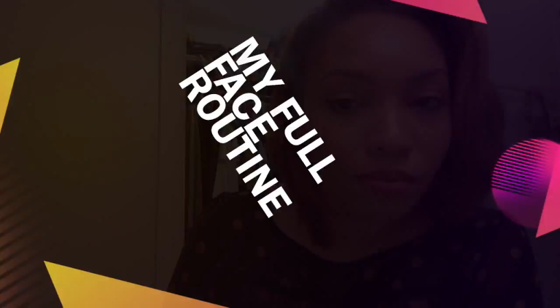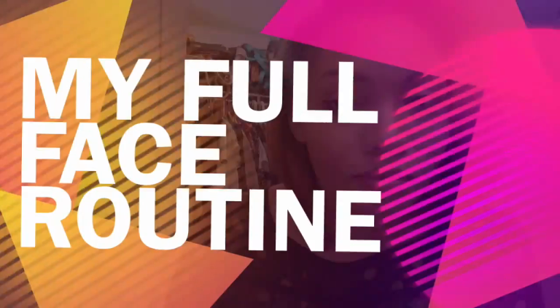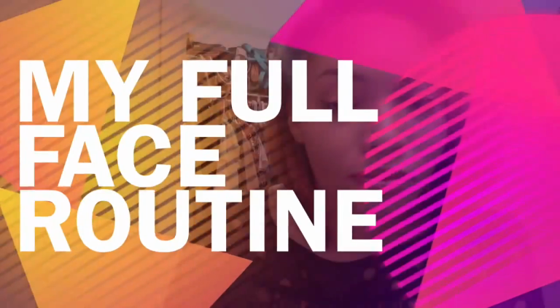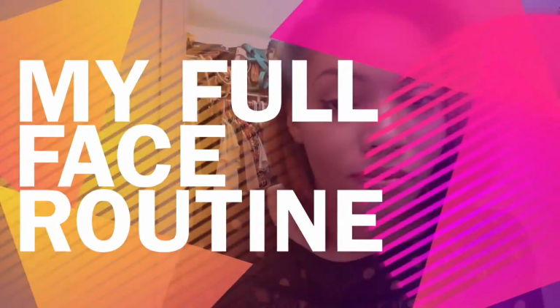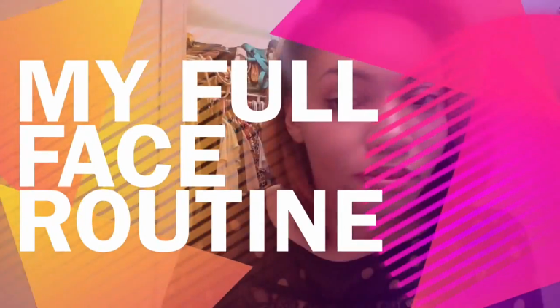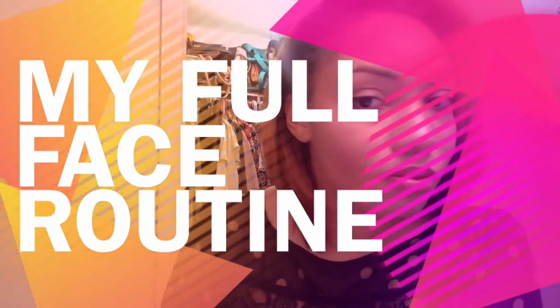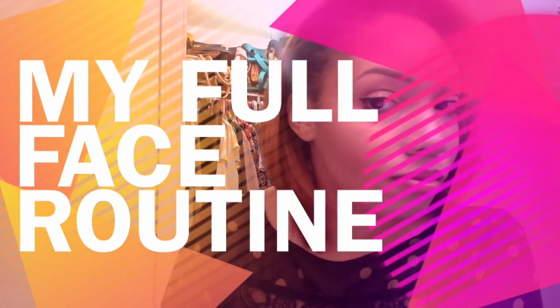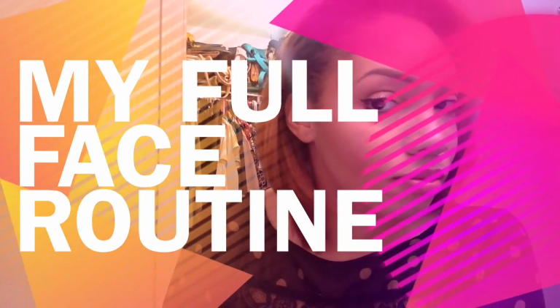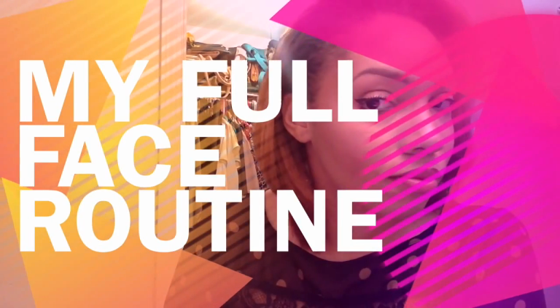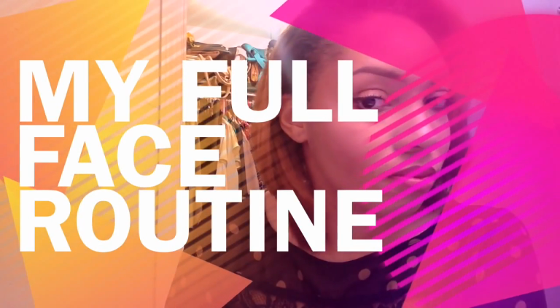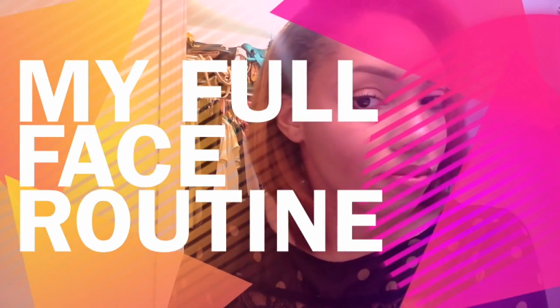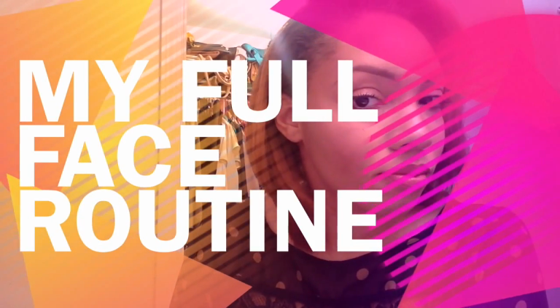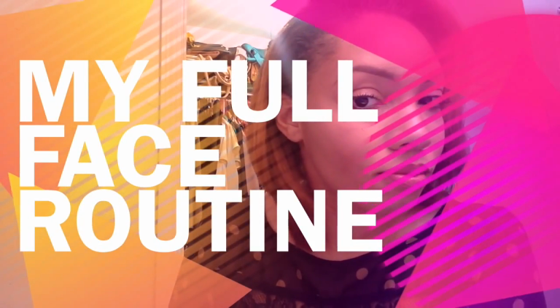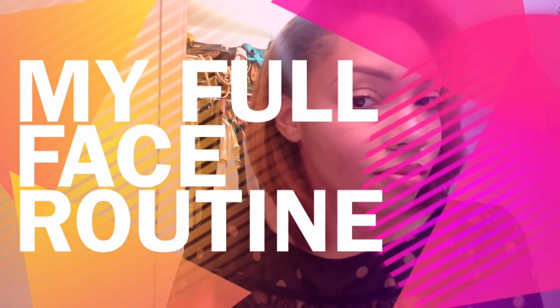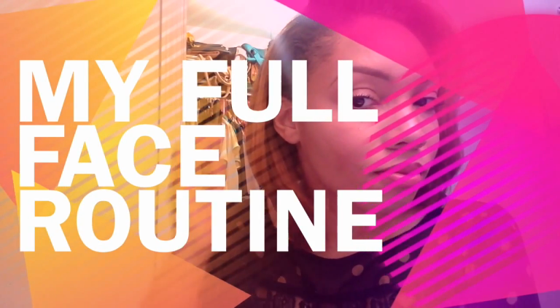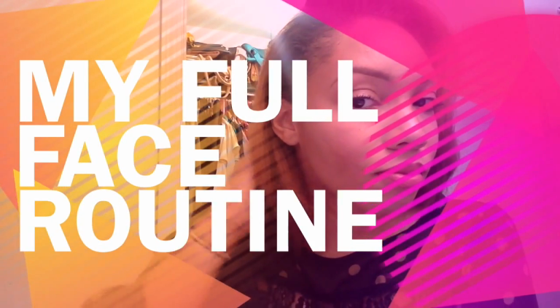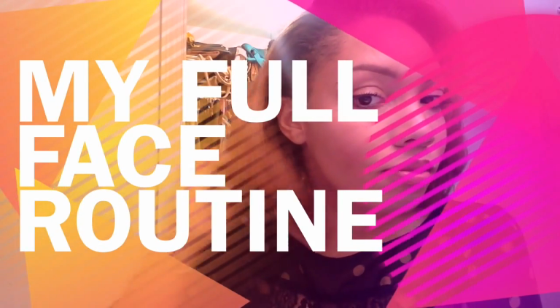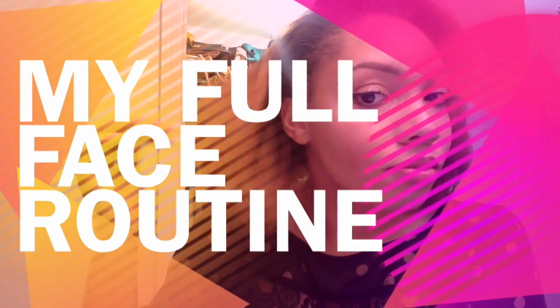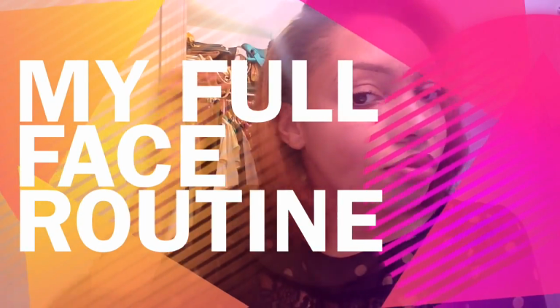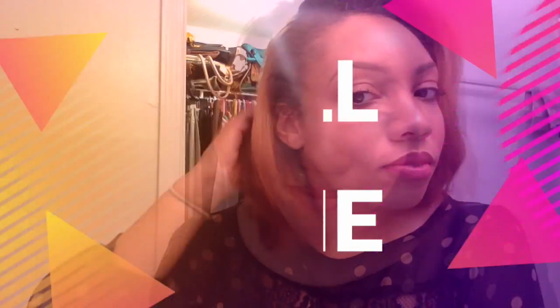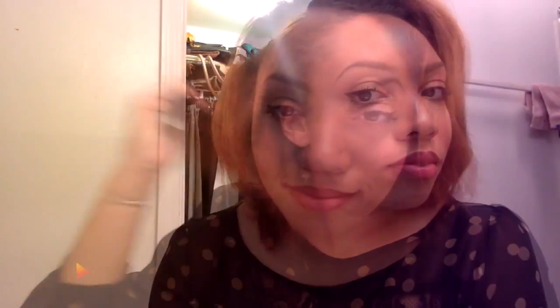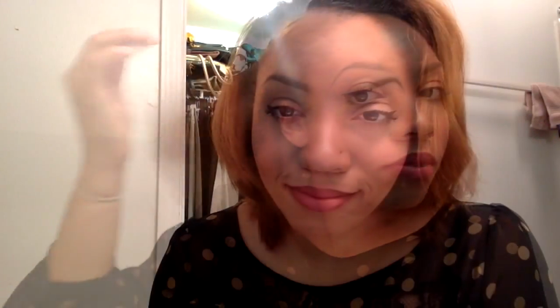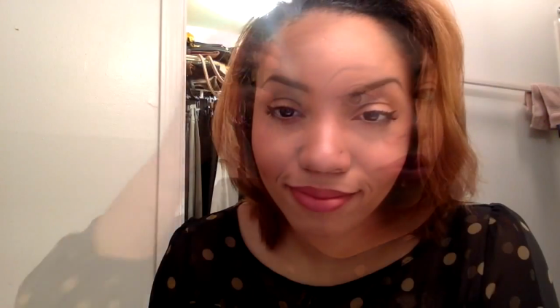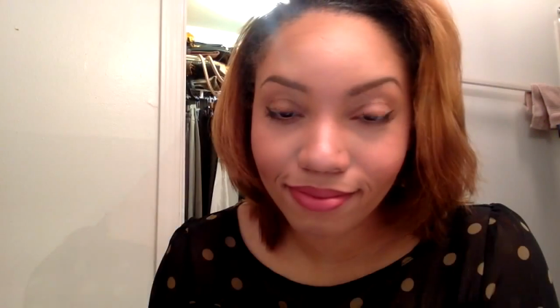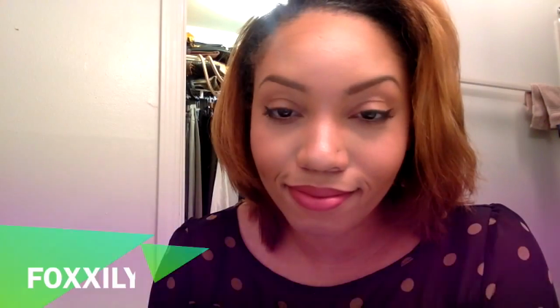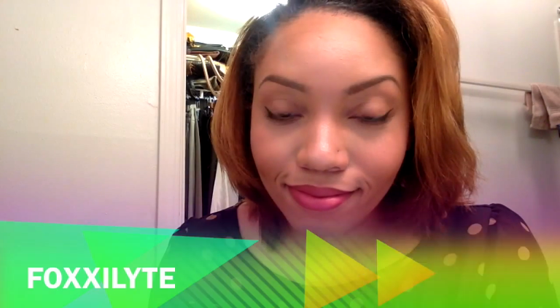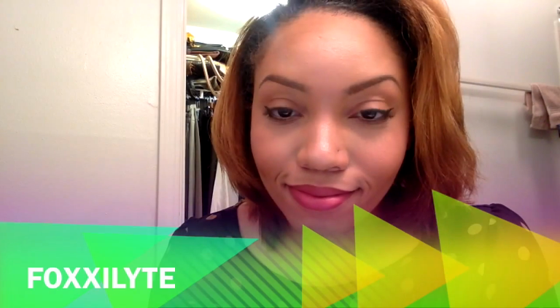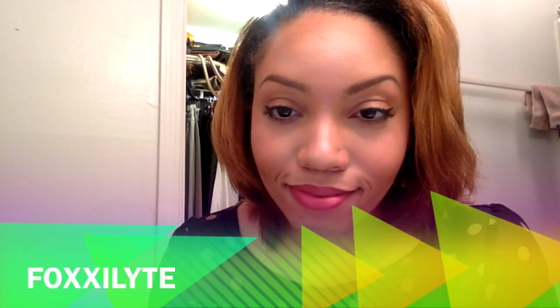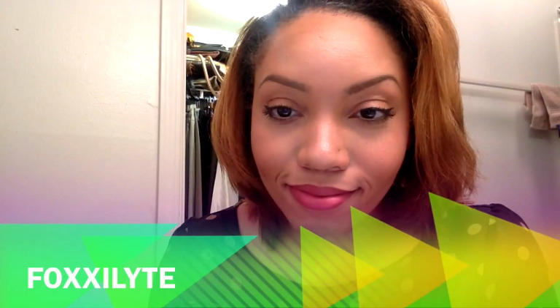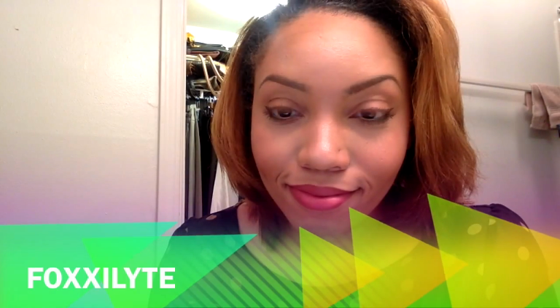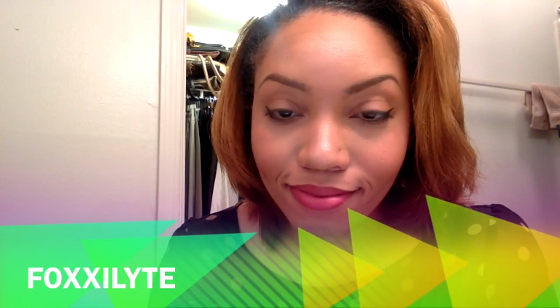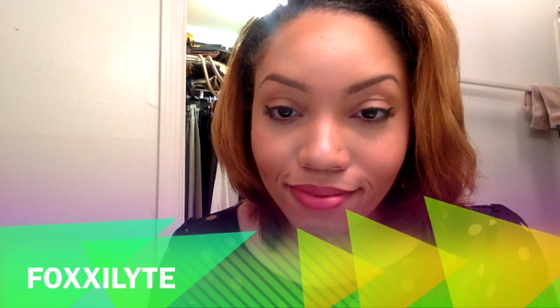Hi guys! Welcome to my channel. I'm Foxy Light. This is my full face routine.